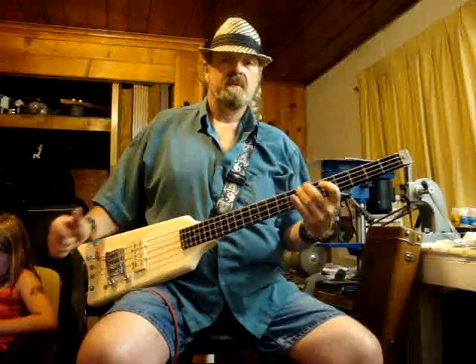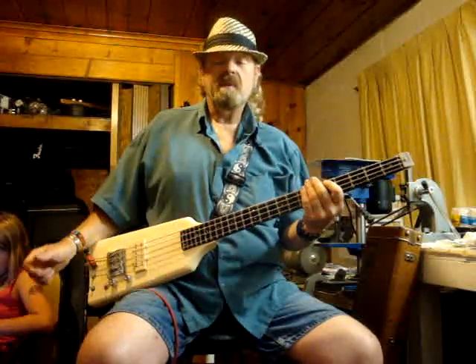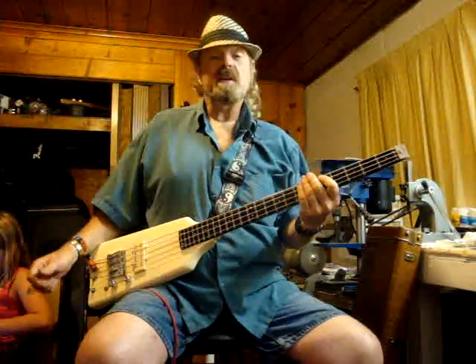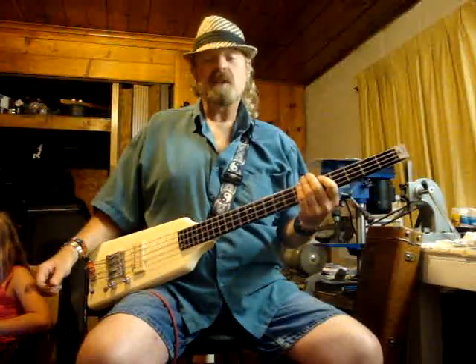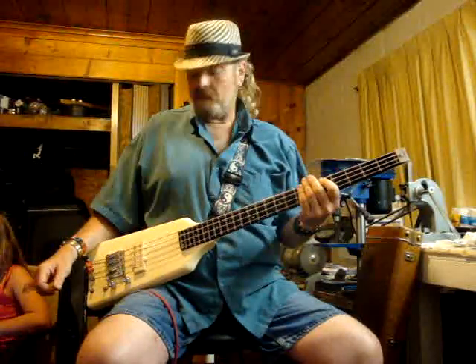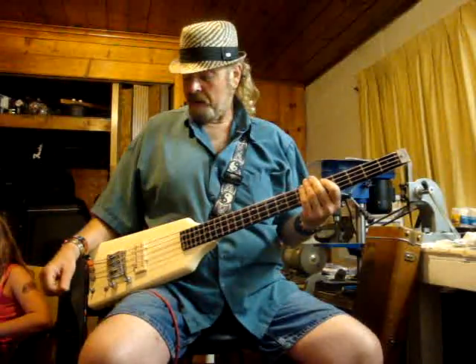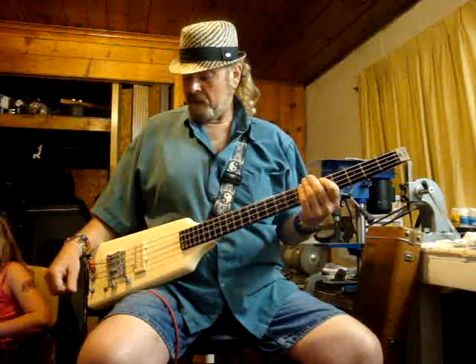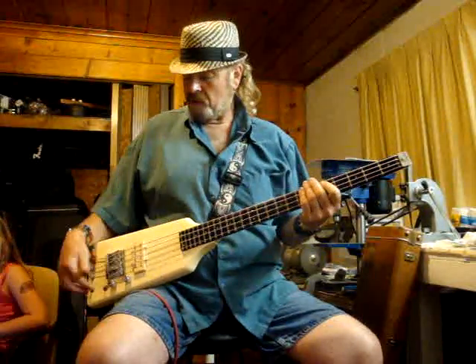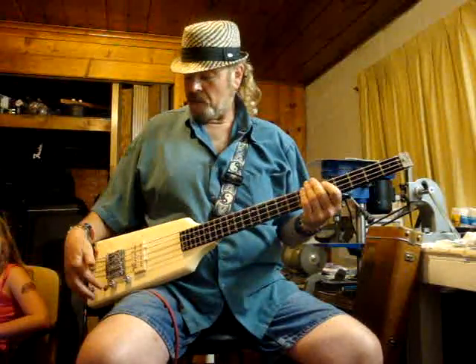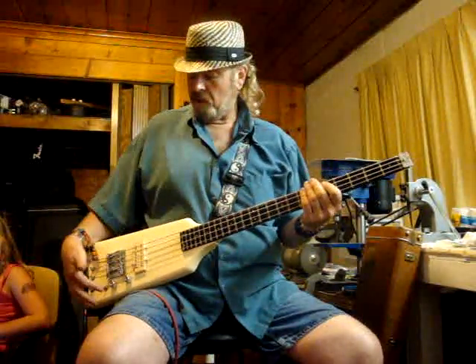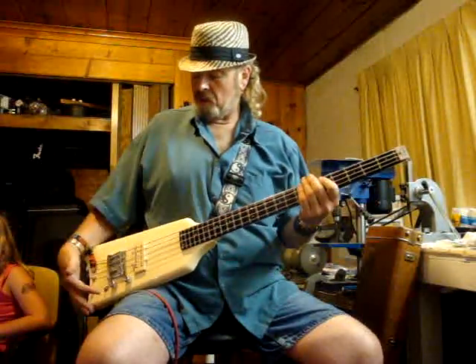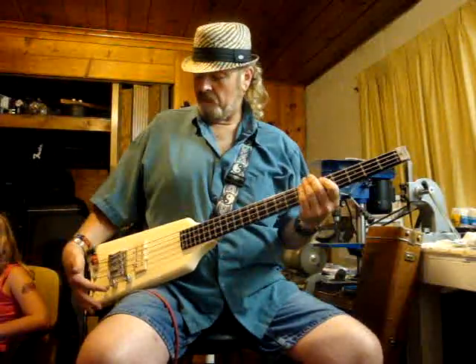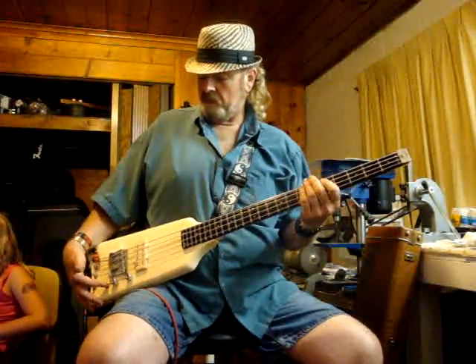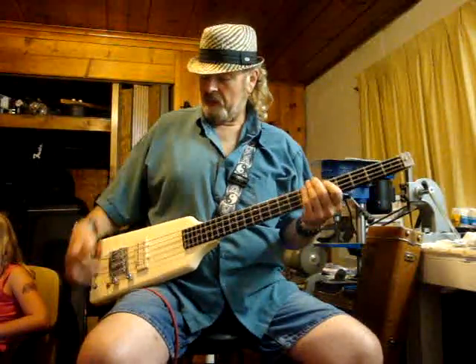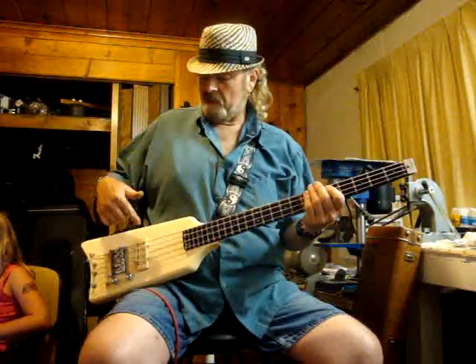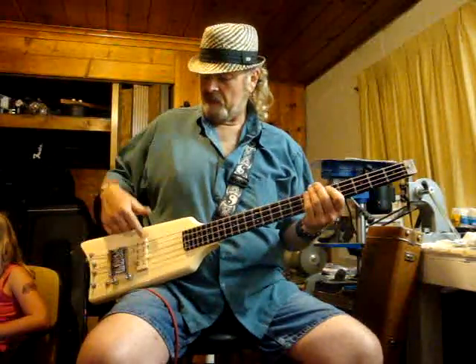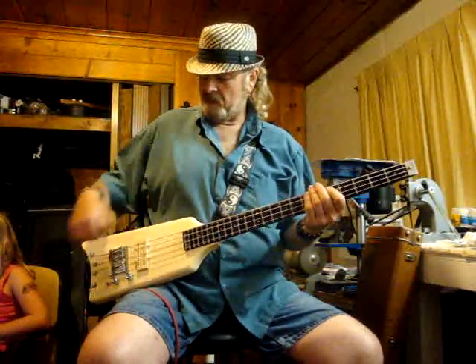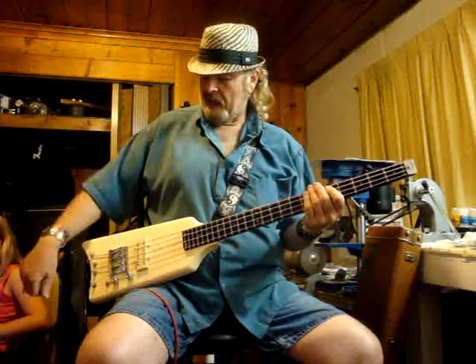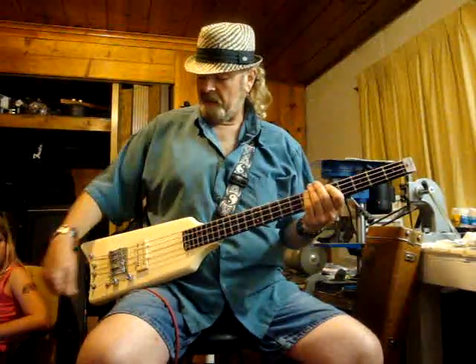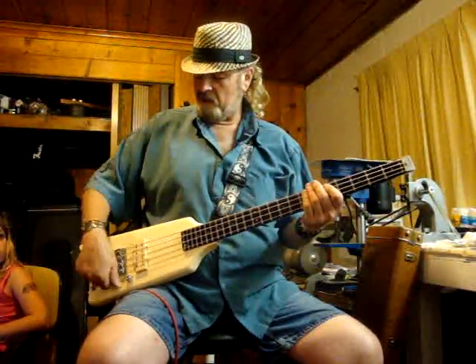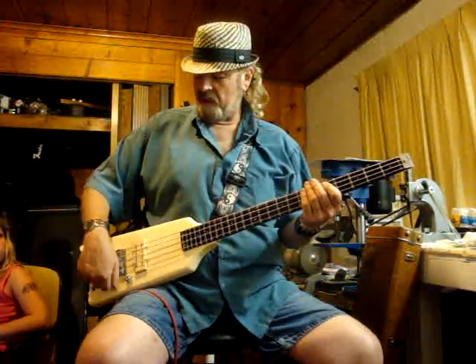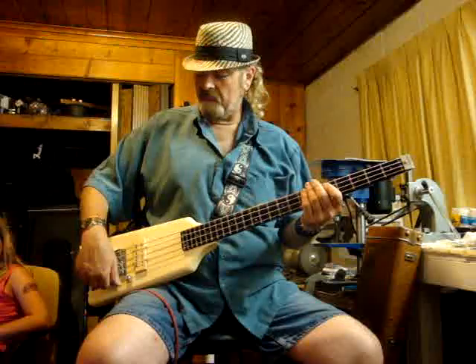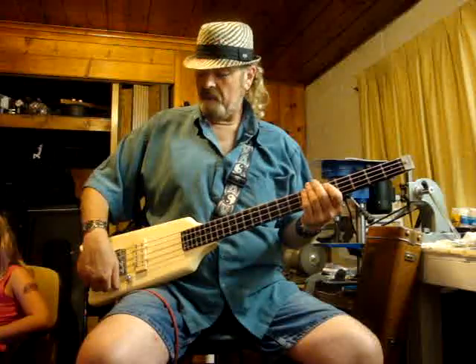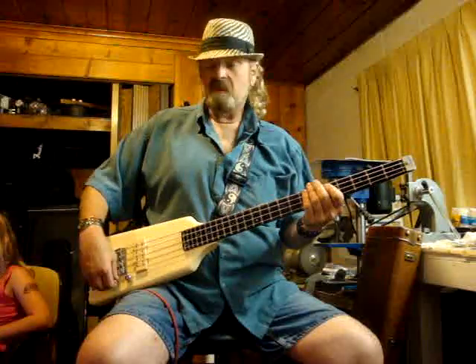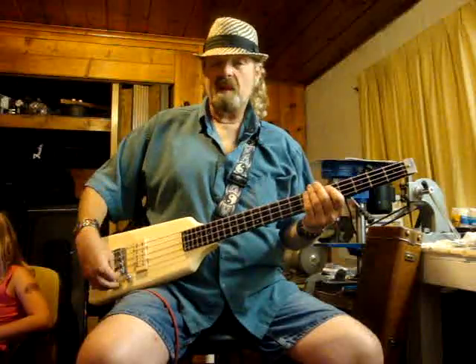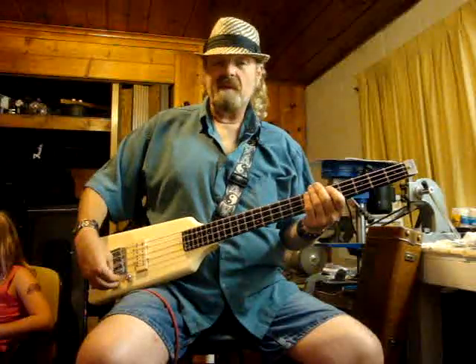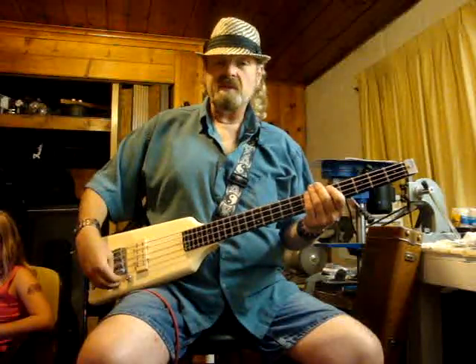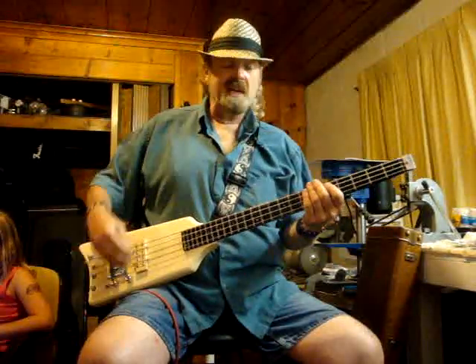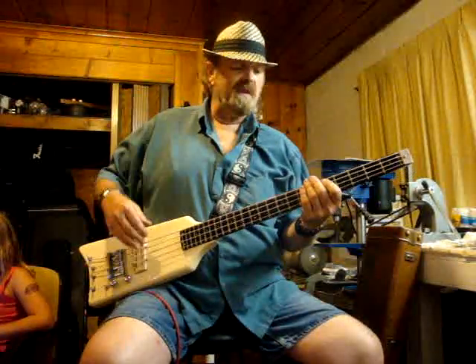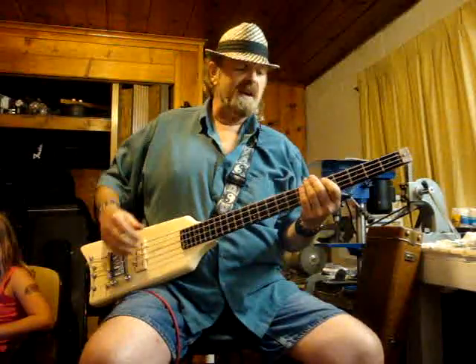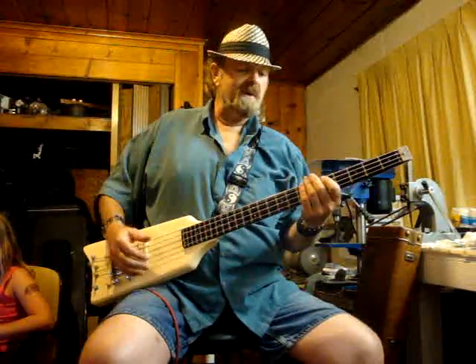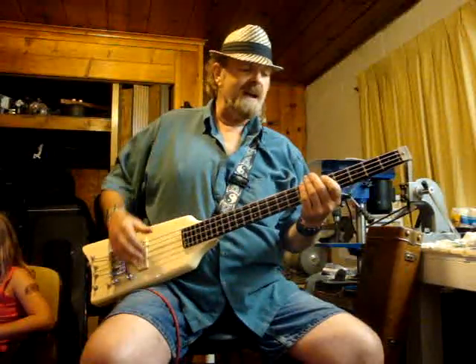You want an acoustic tone? Sure — flip it up to this alnico pickup and roll off this nice volume pot.